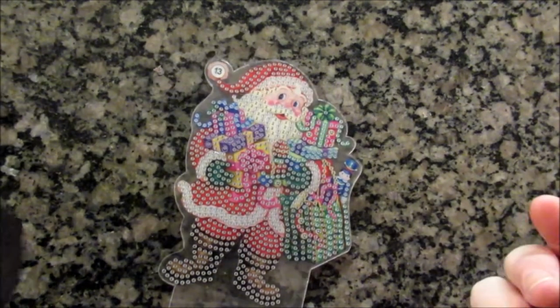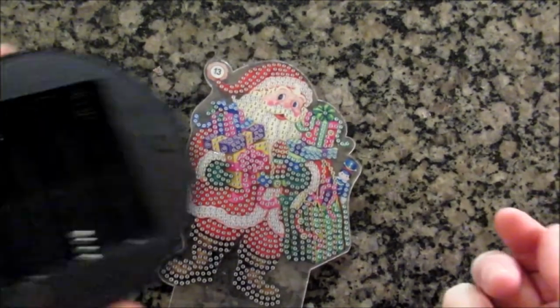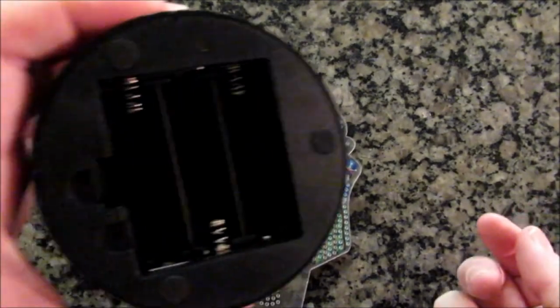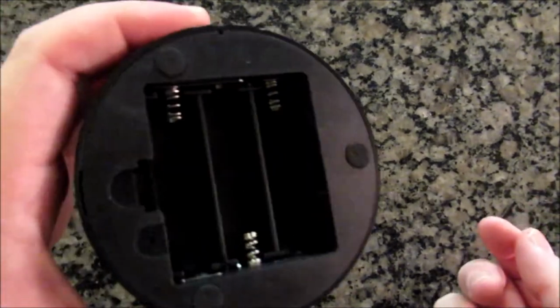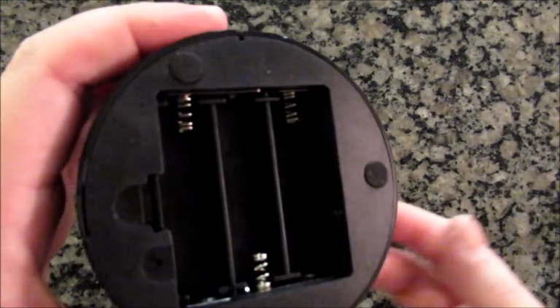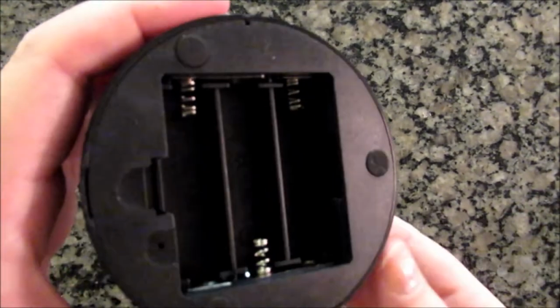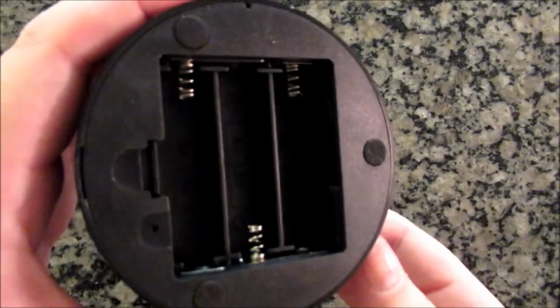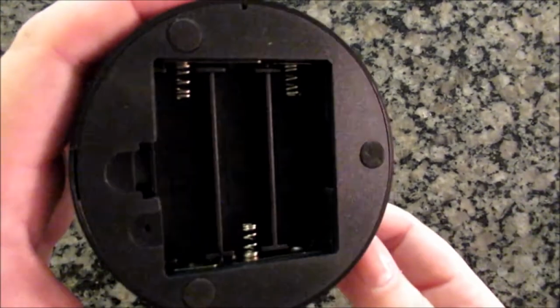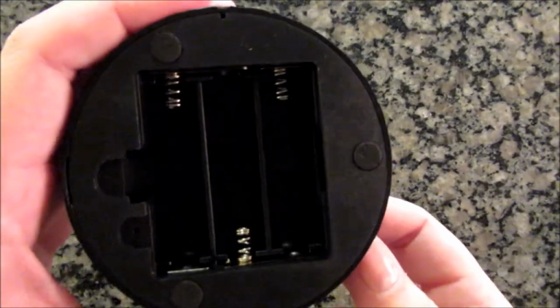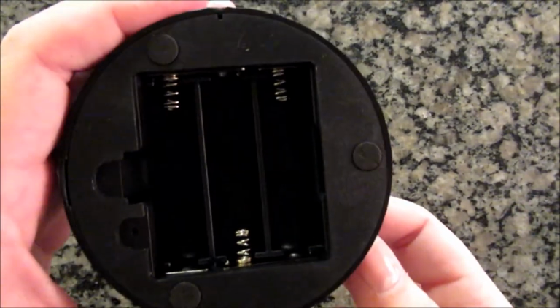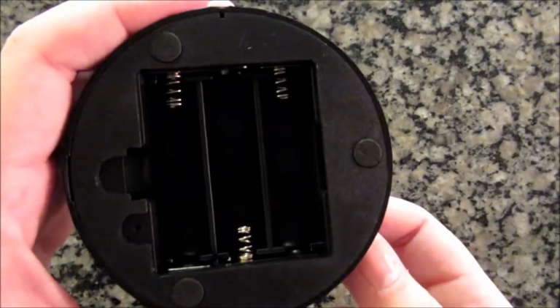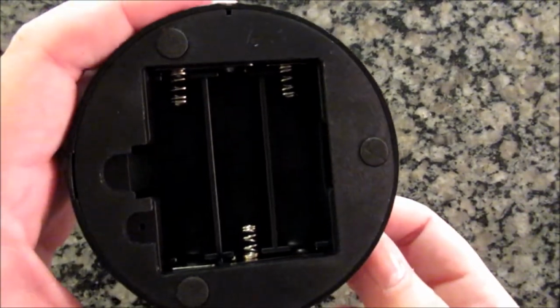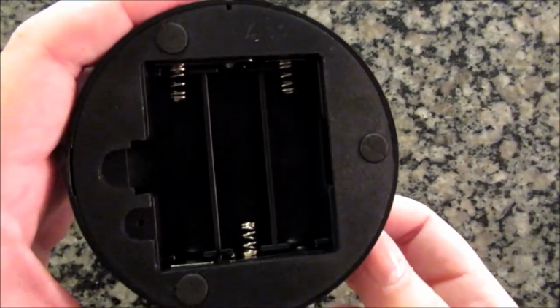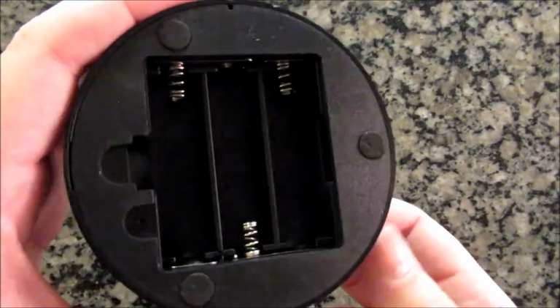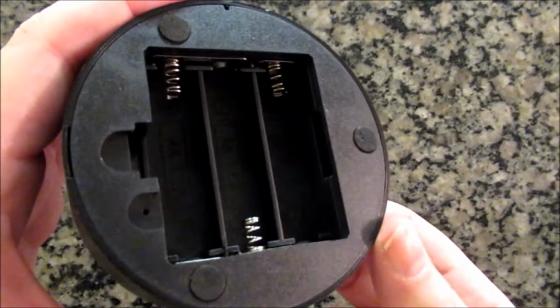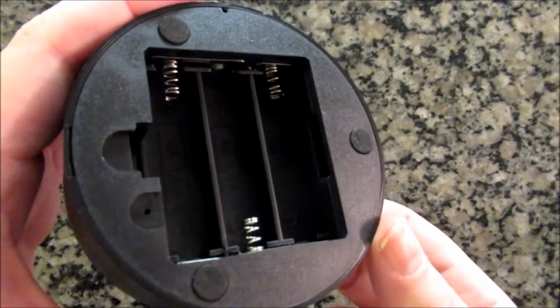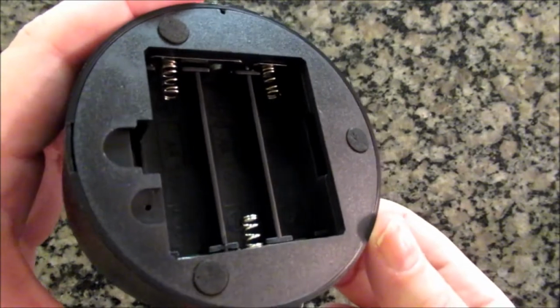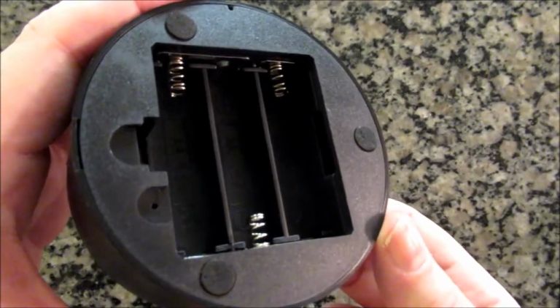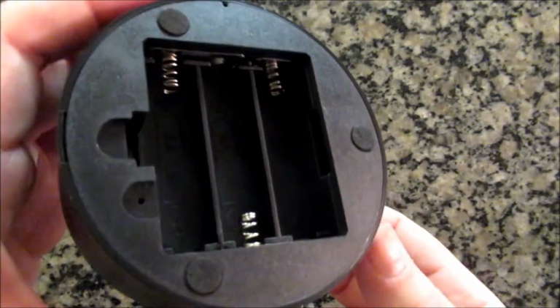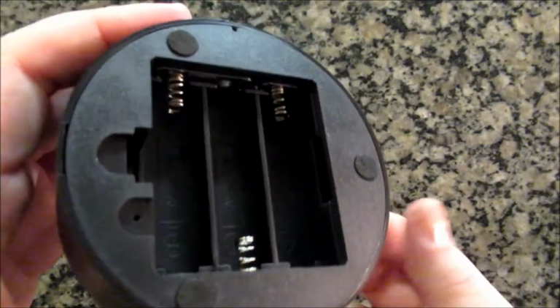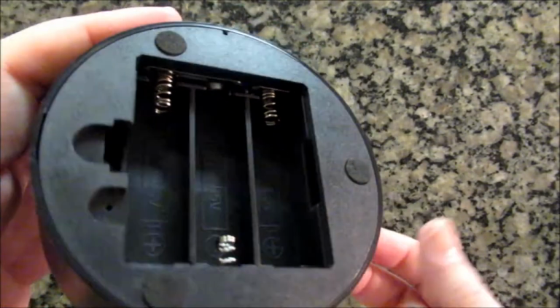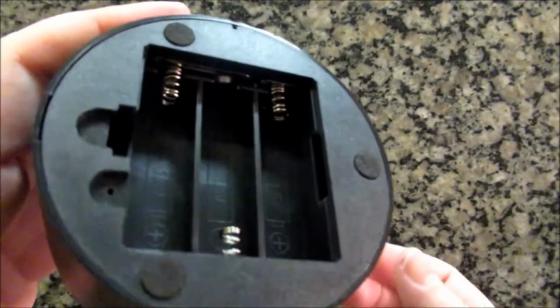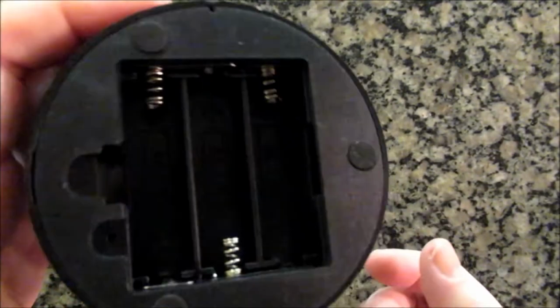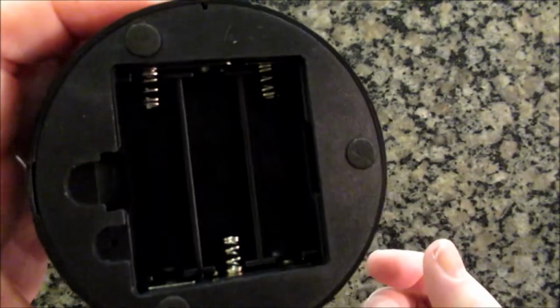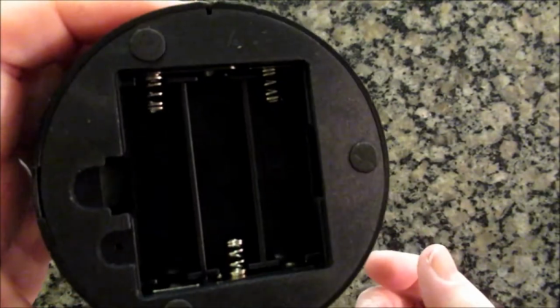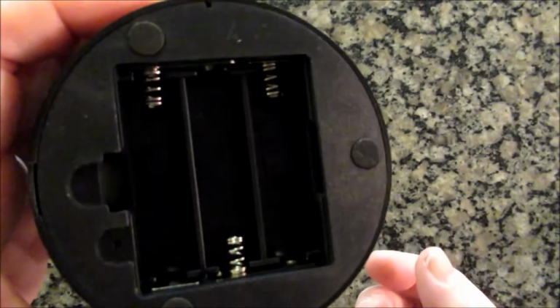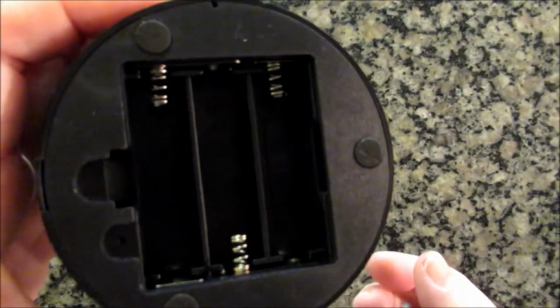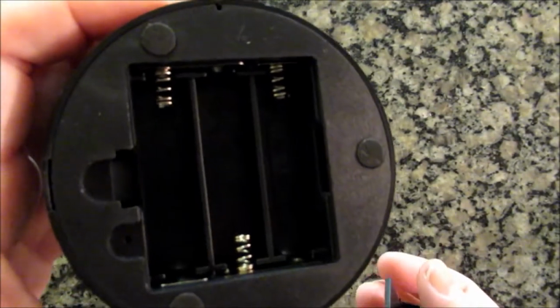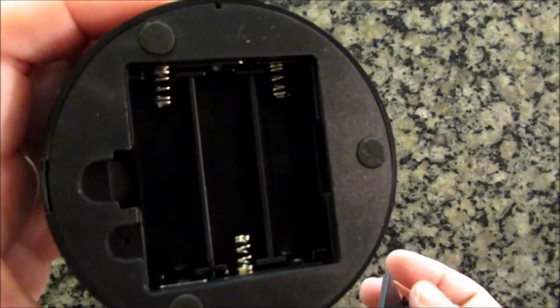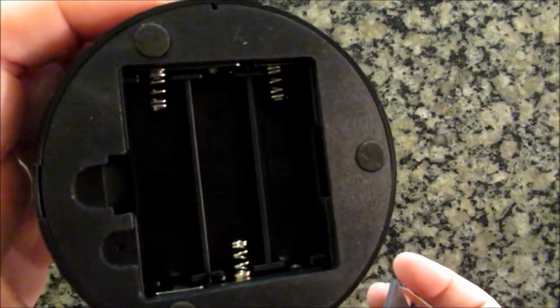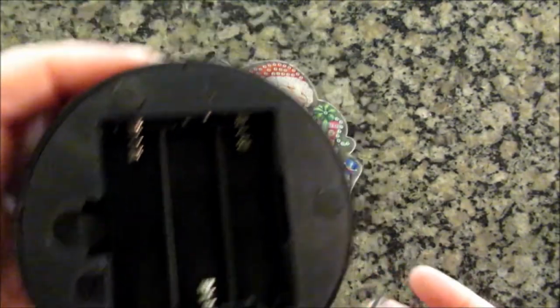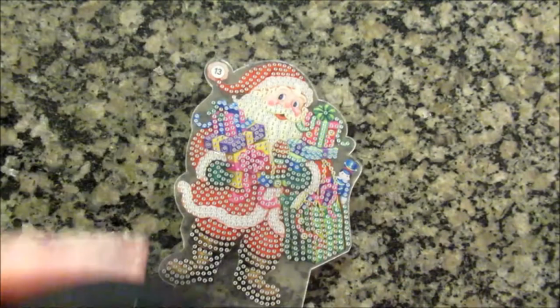I forgot to mention, you can also put double-A batteries in this — so you can forget the cord altogether and just put double-A batteries in it.